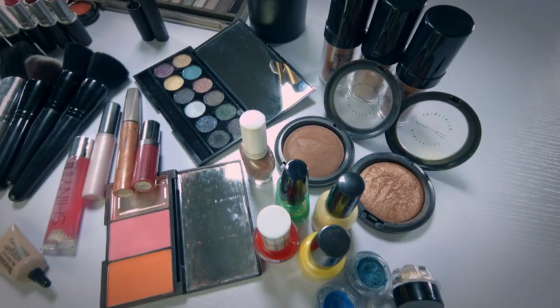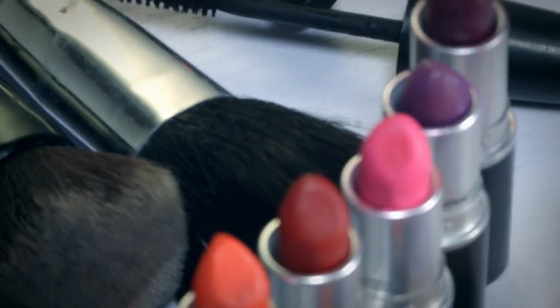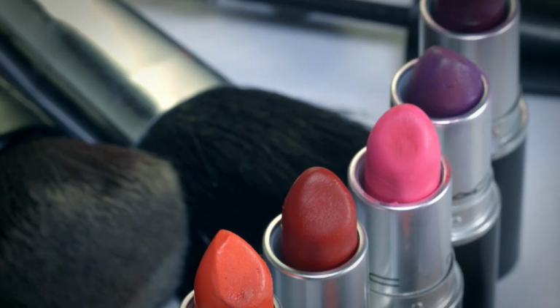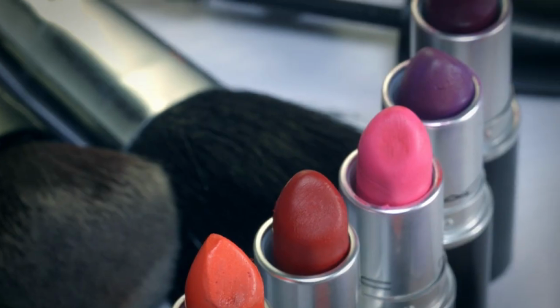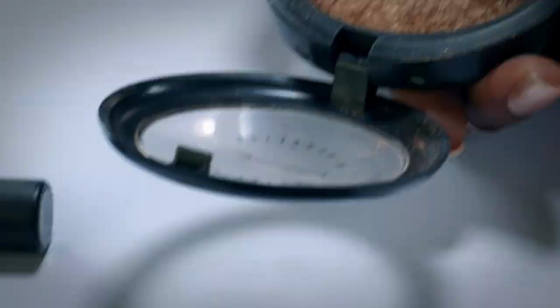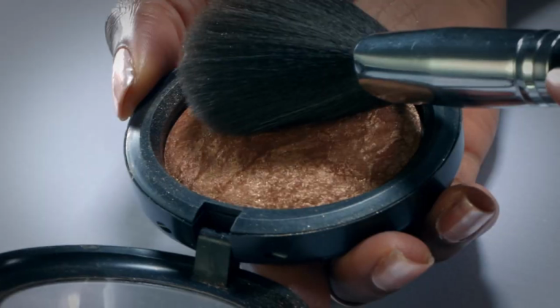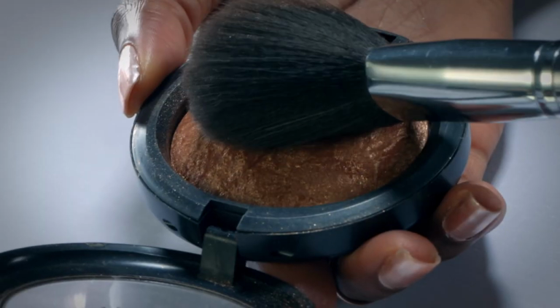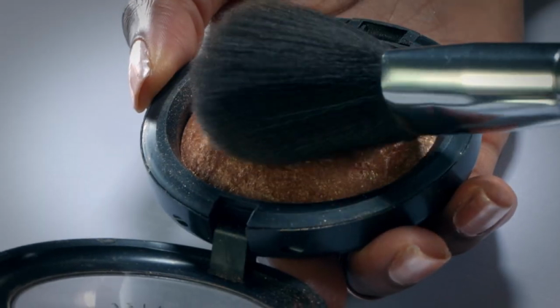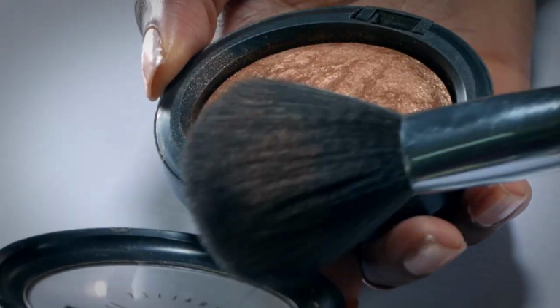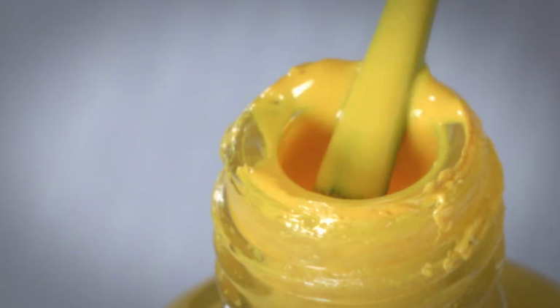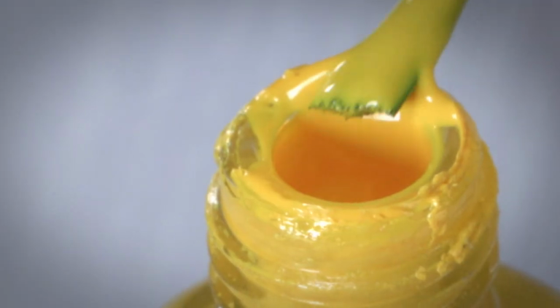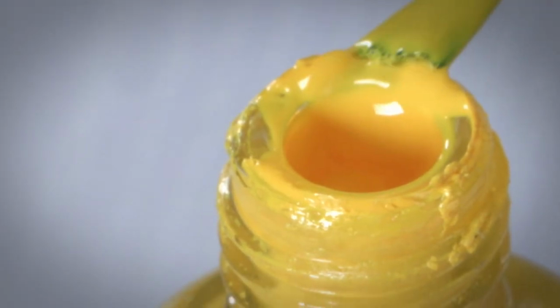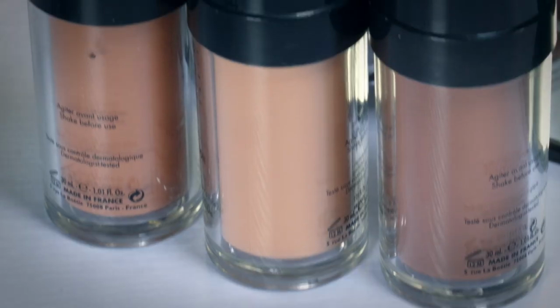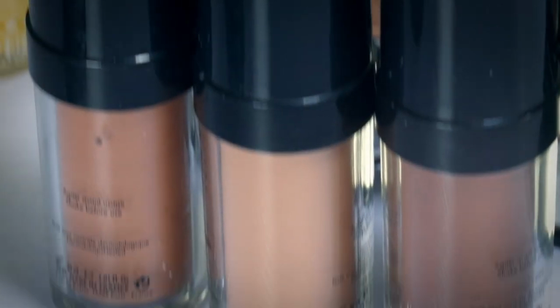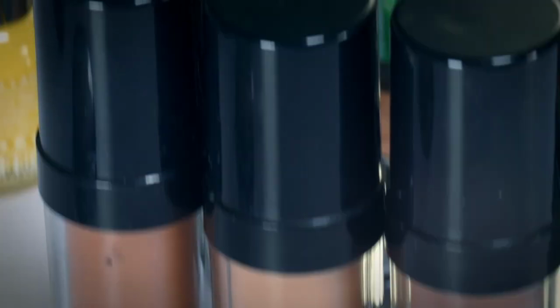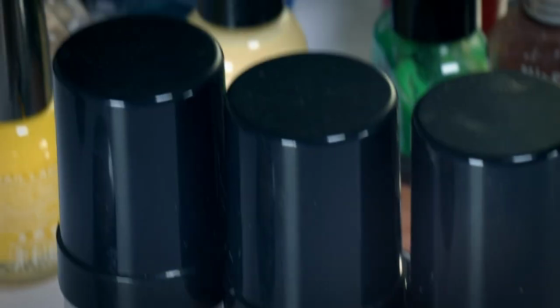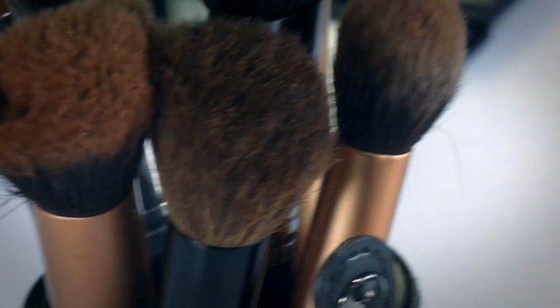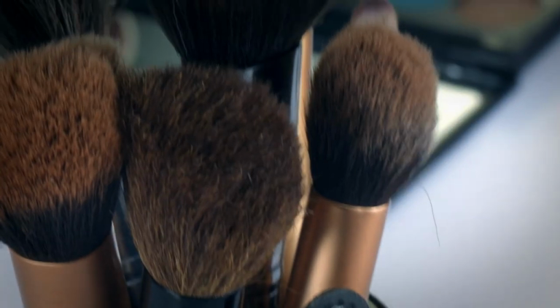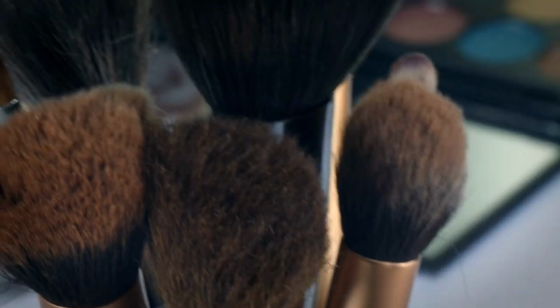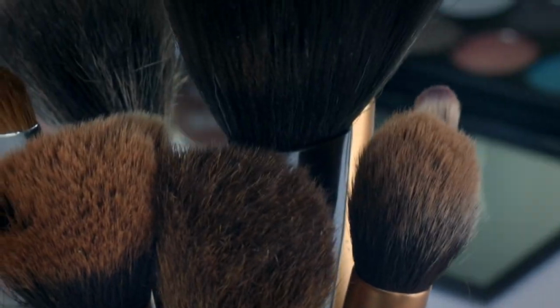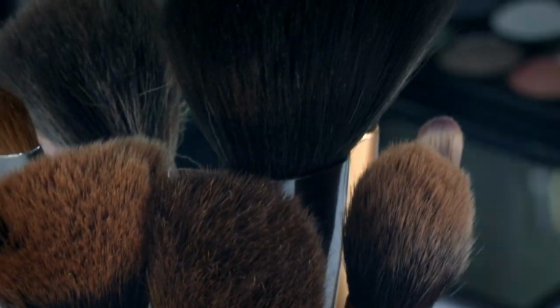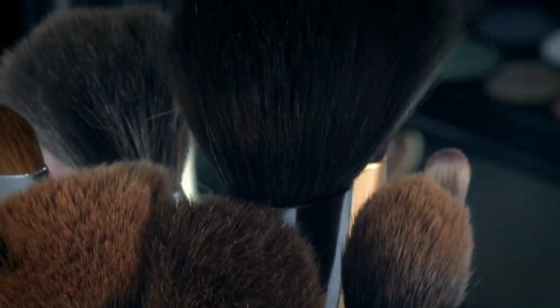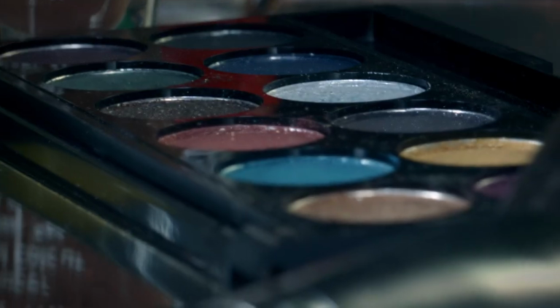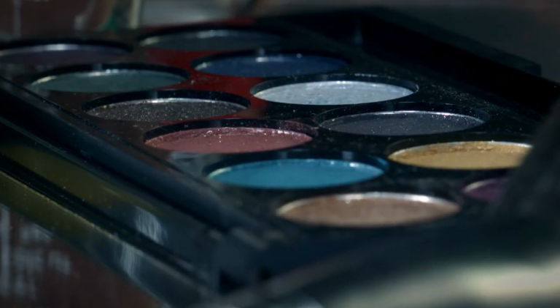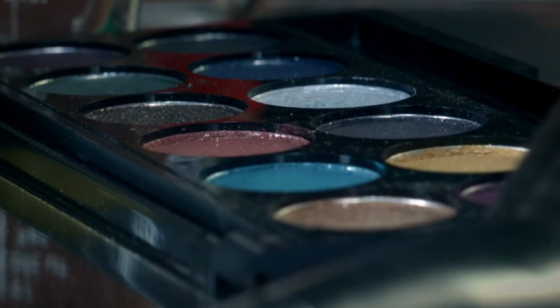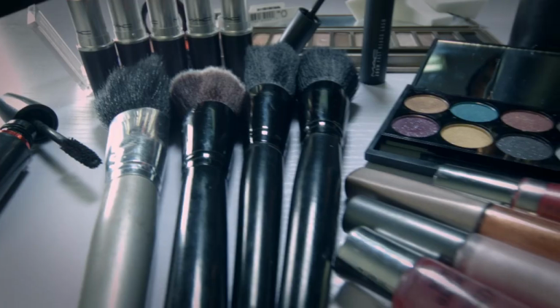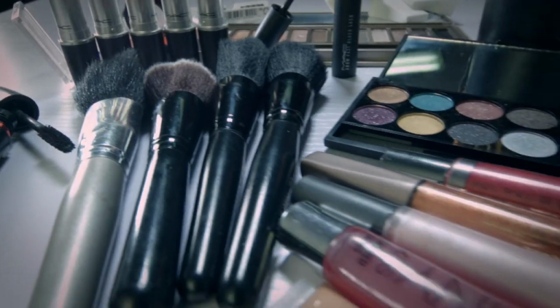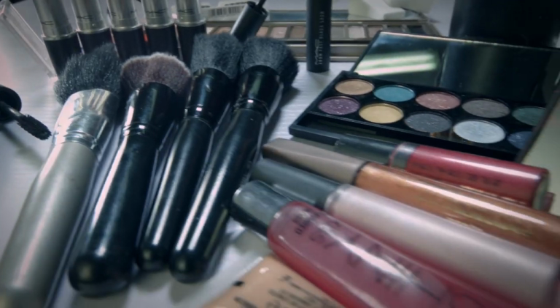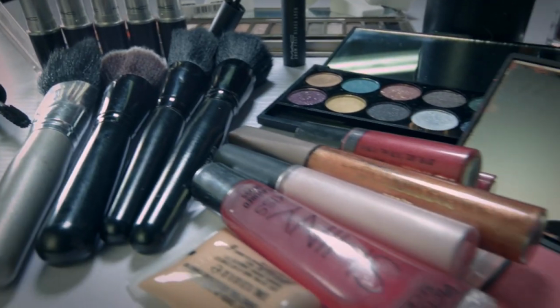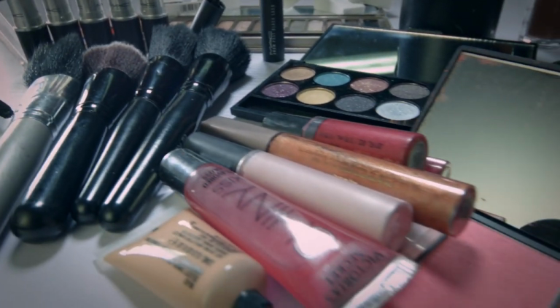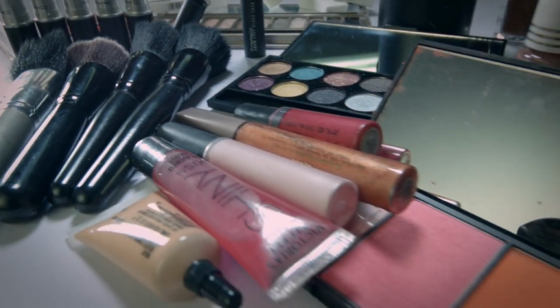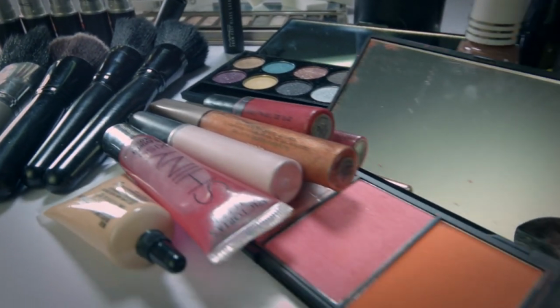This is Beauty Beats, where we show you the secrets to the makeup, hair and beauty ideas you've been searching for.